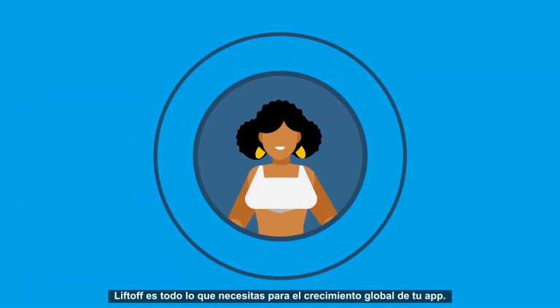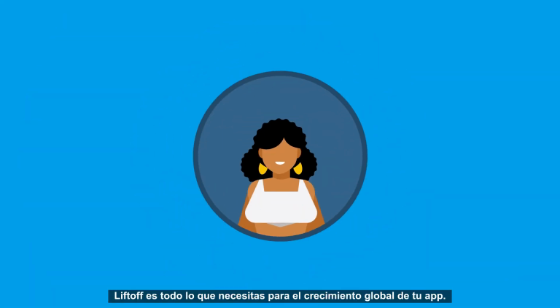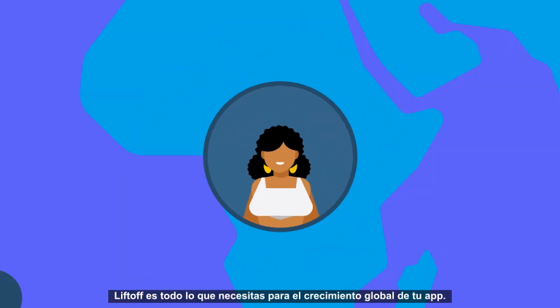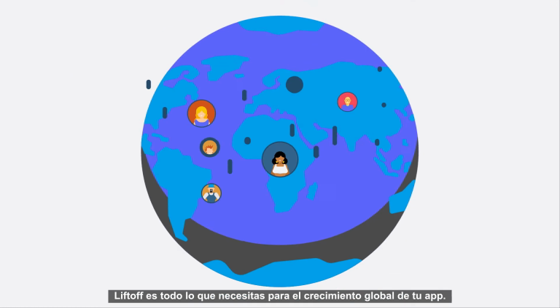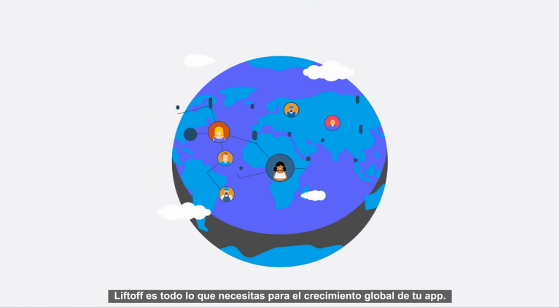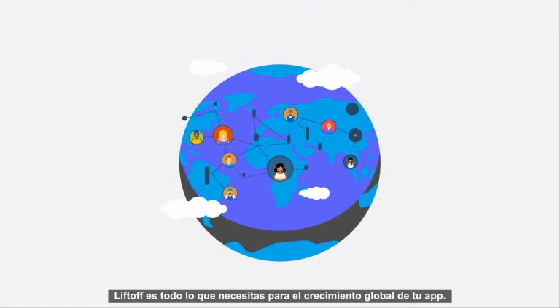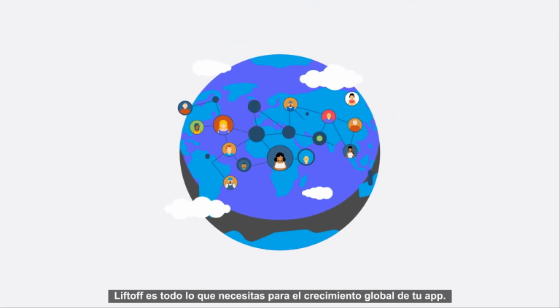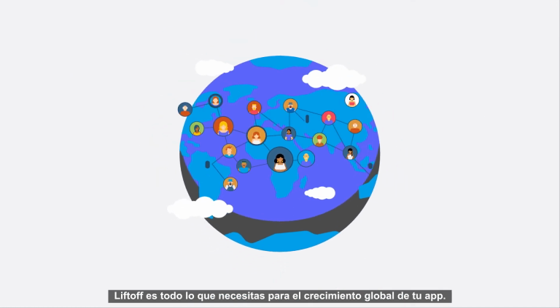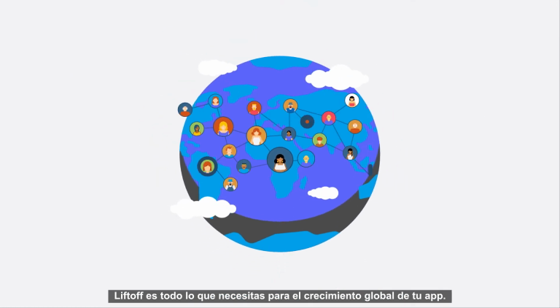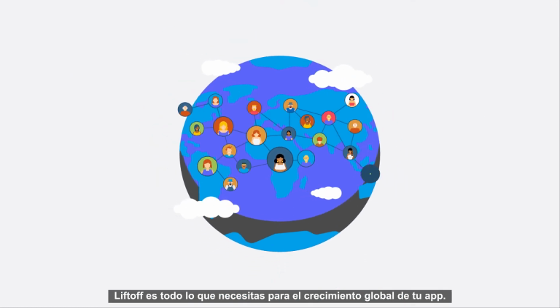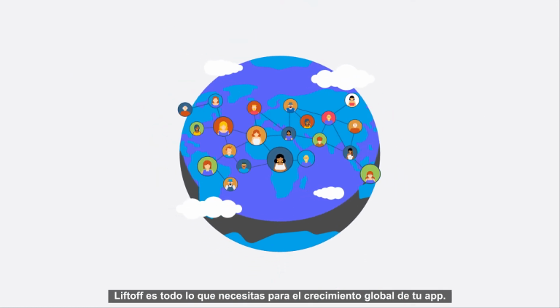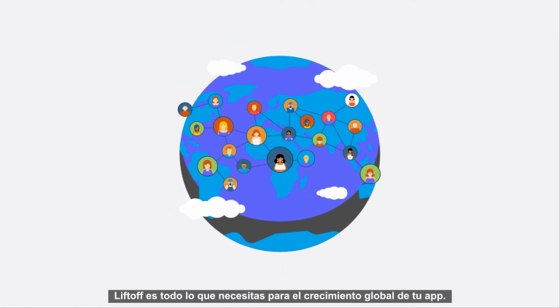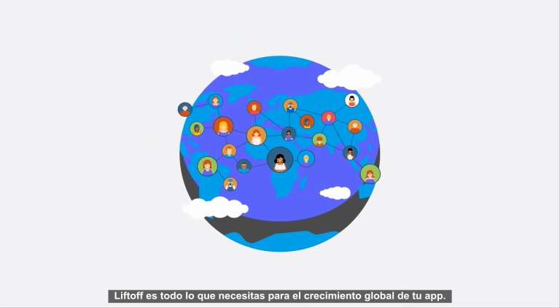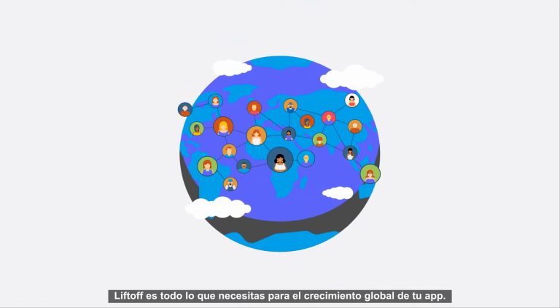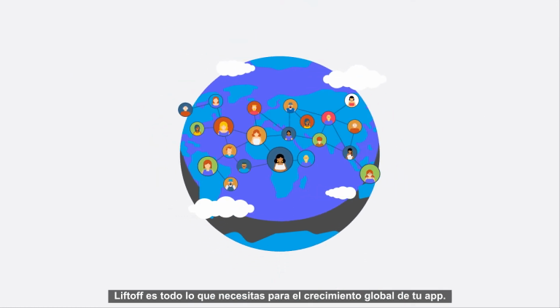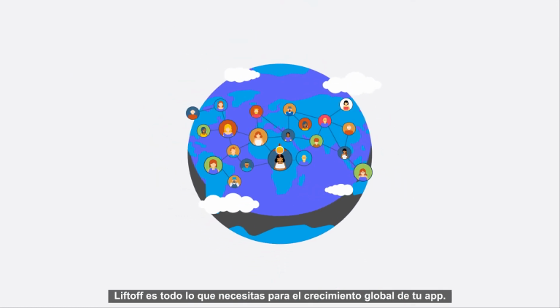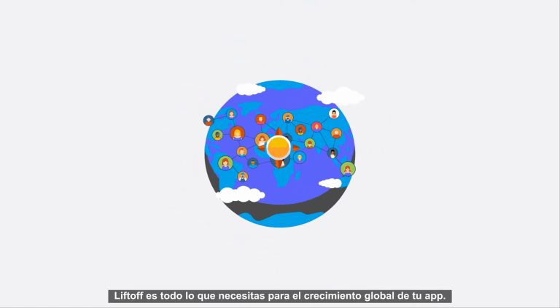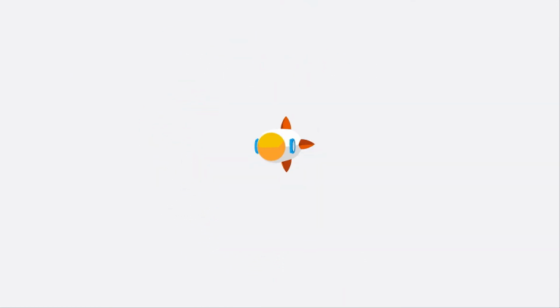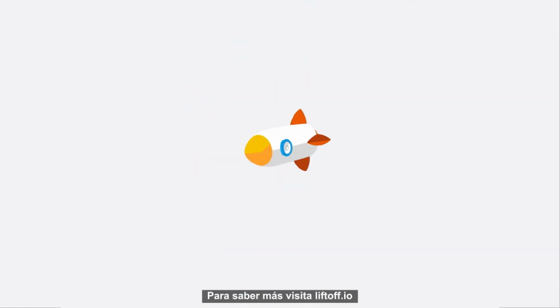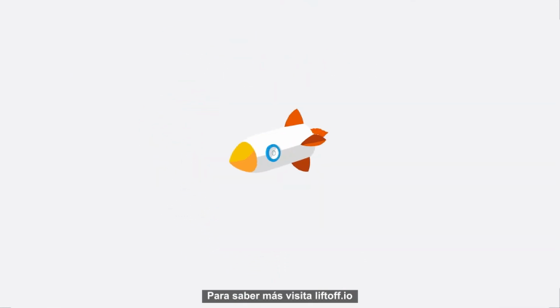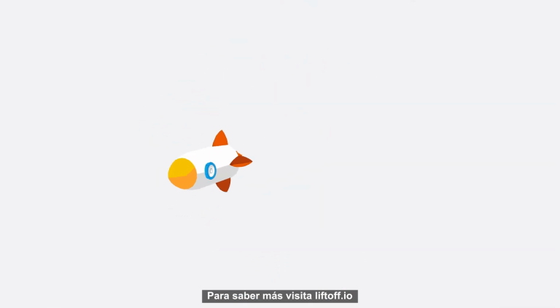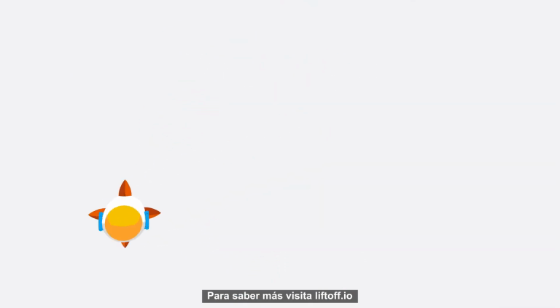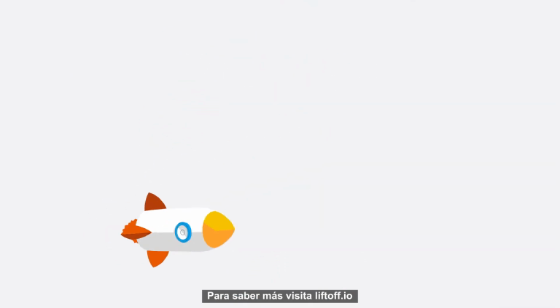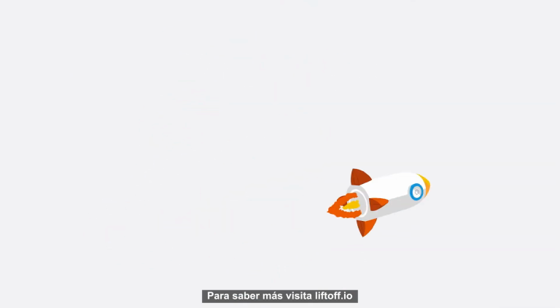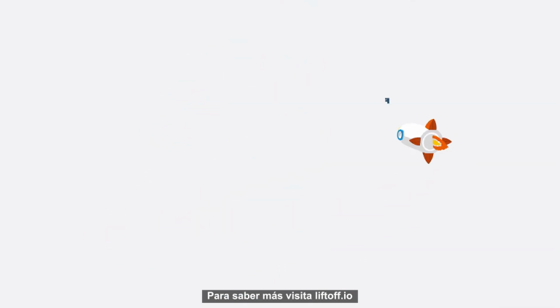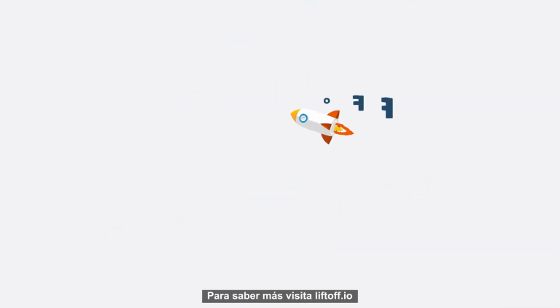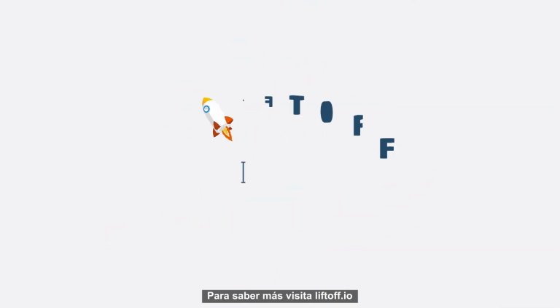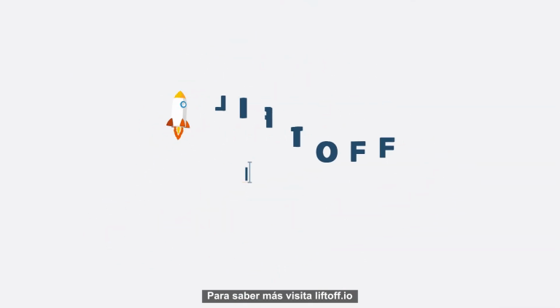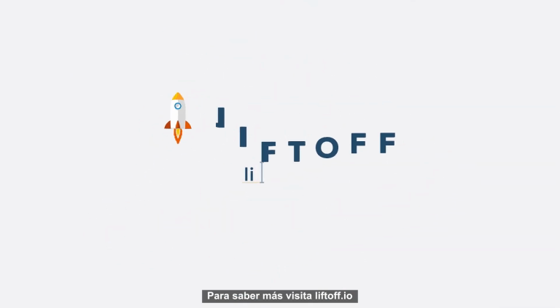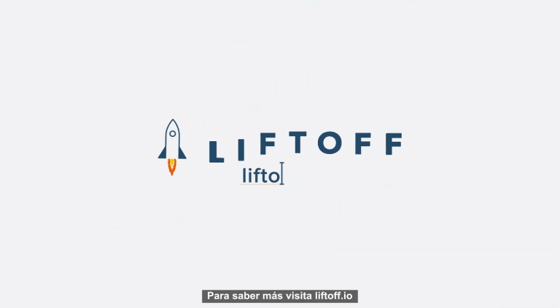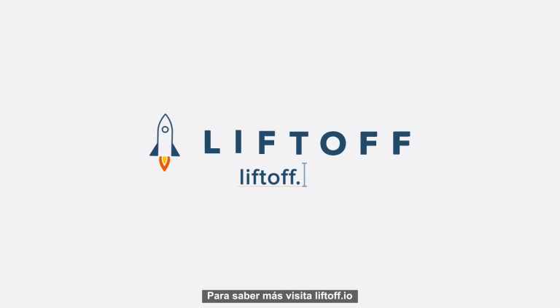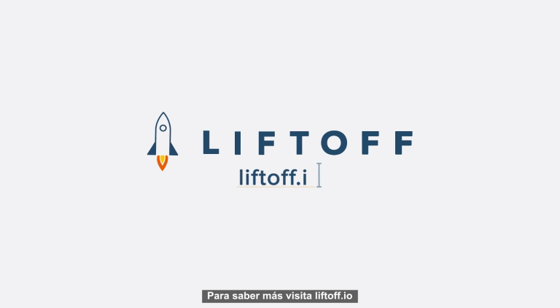Liftoff is everything you need for global app growth. To learn more, visit liftoff.io.